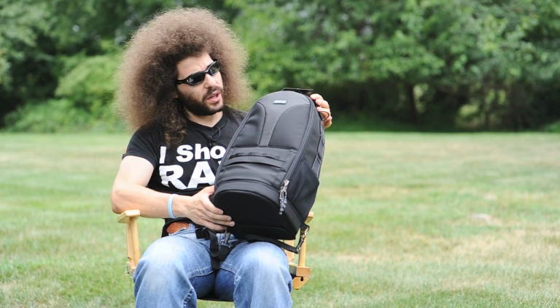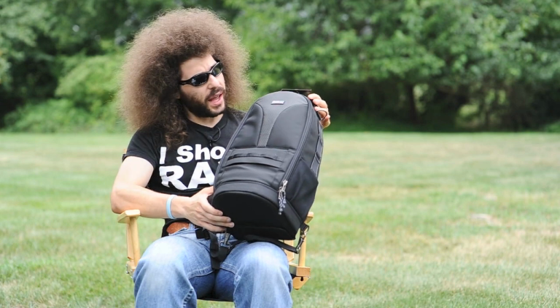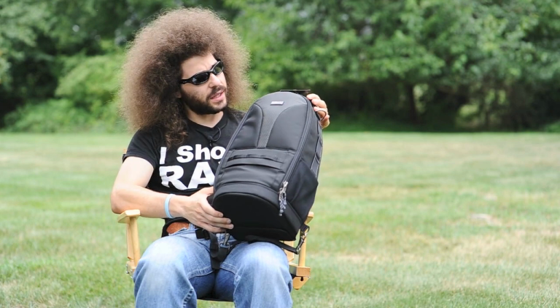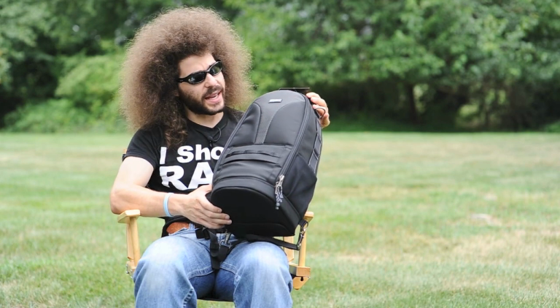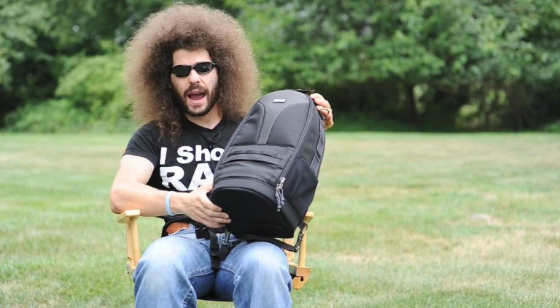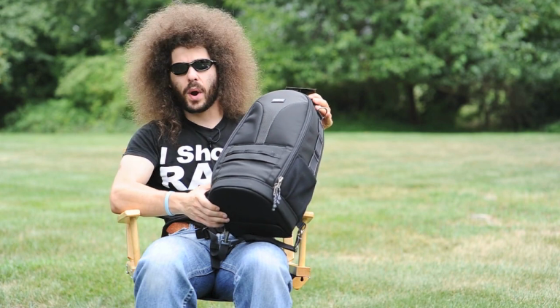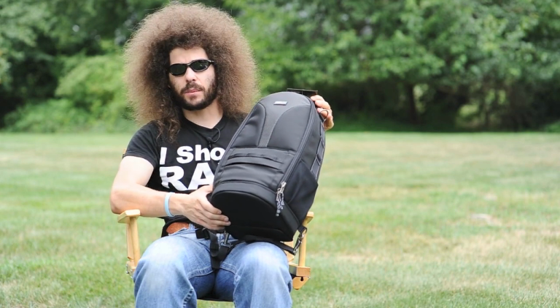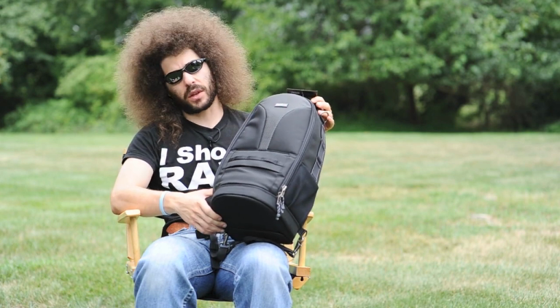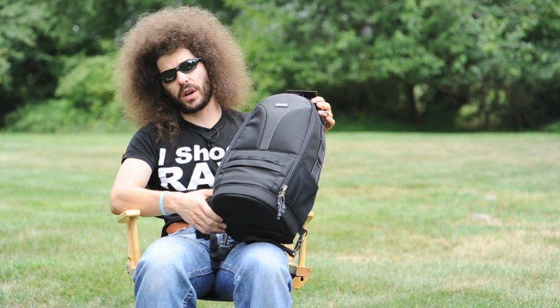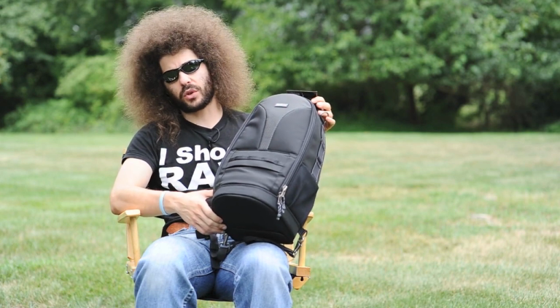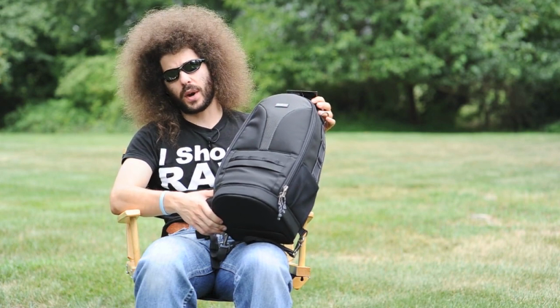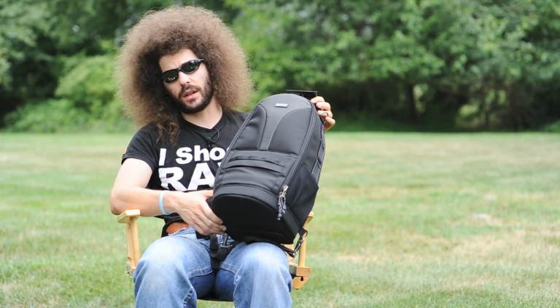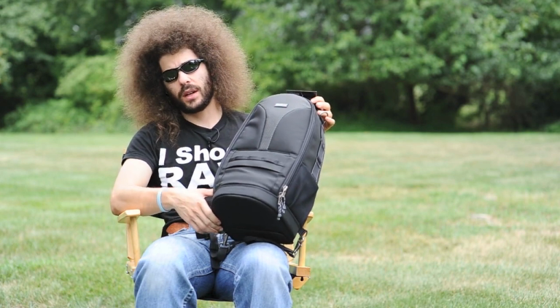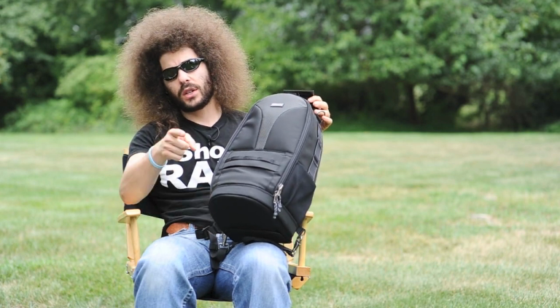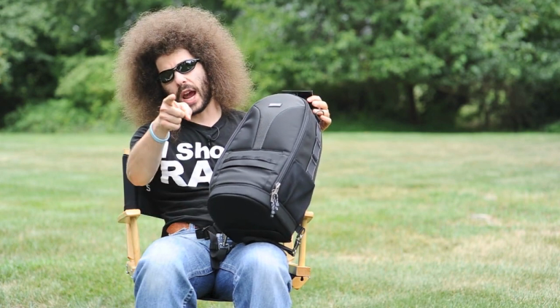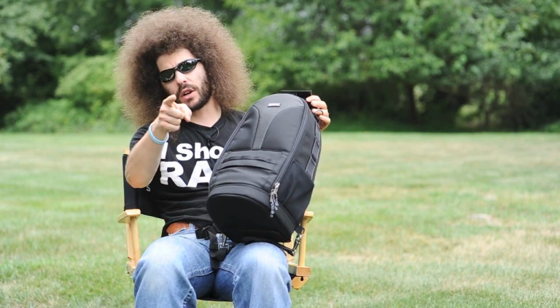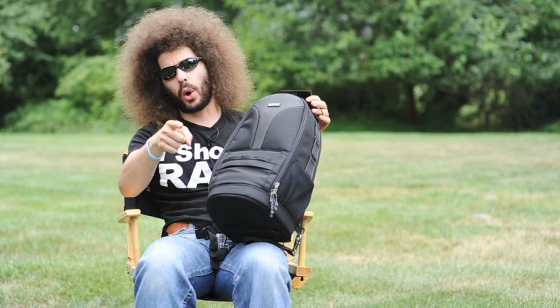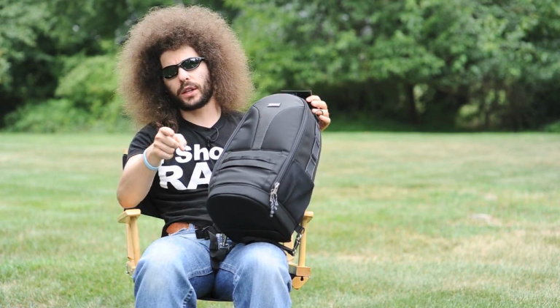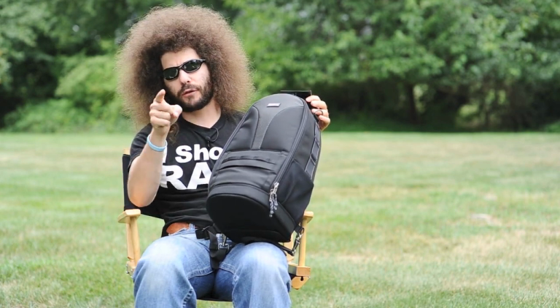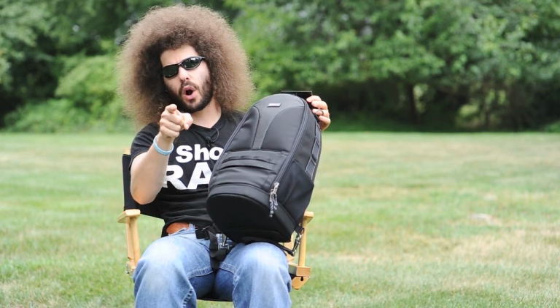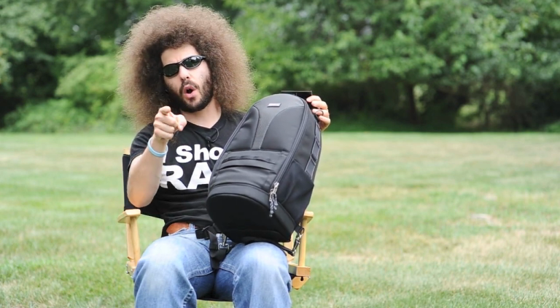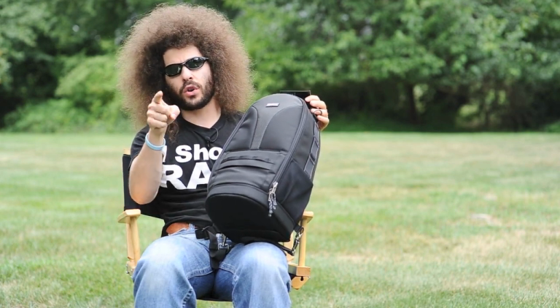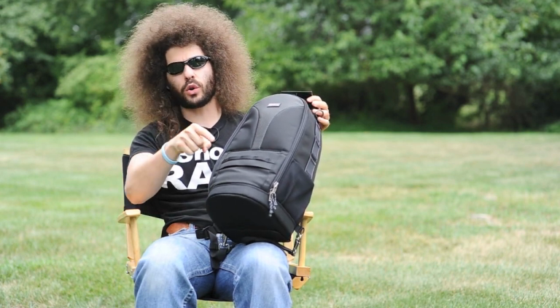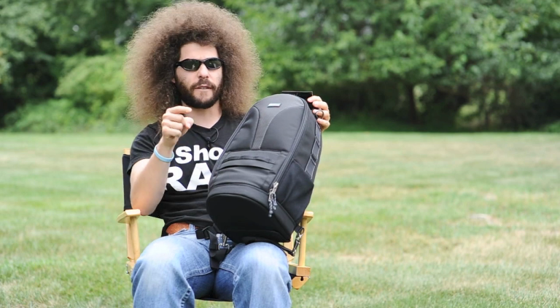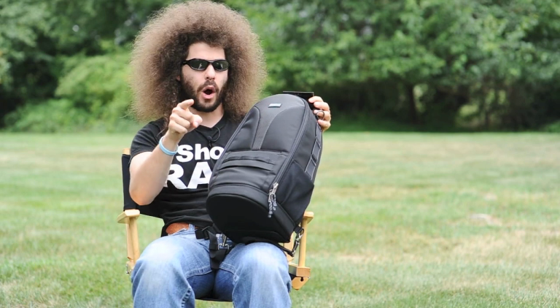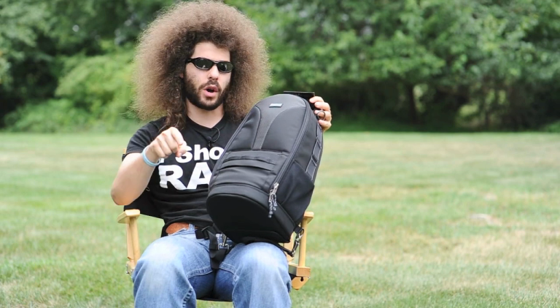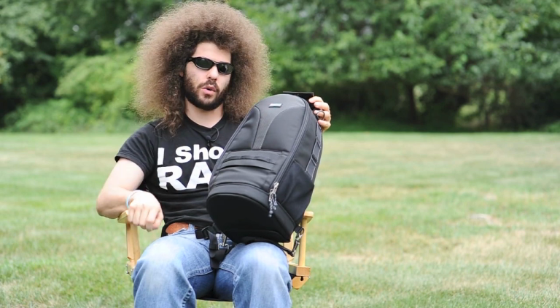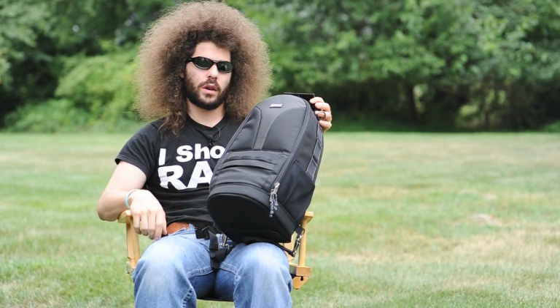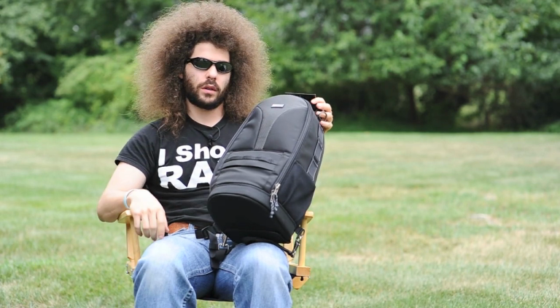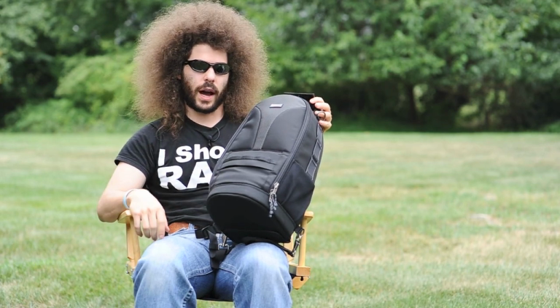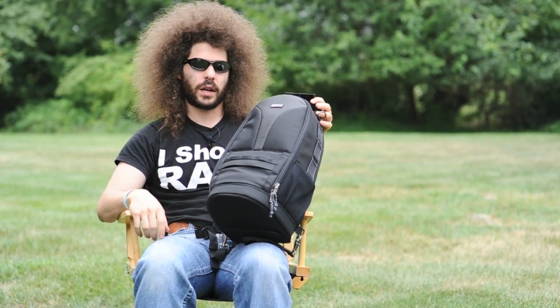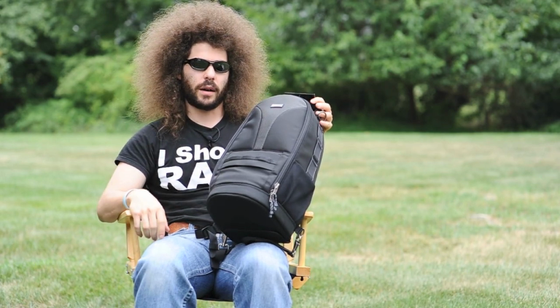So that is the Think Tank Glass Taxi, and I really like this. I can't wait to put my 300 2.8 in it. Jared Polin, FroKnowsPhoto.com.